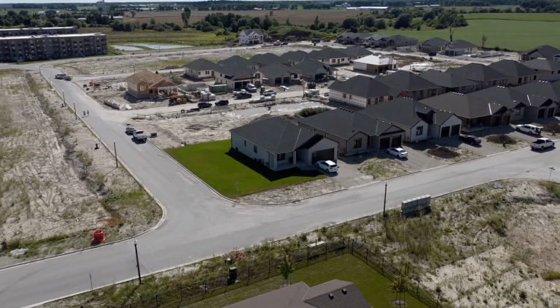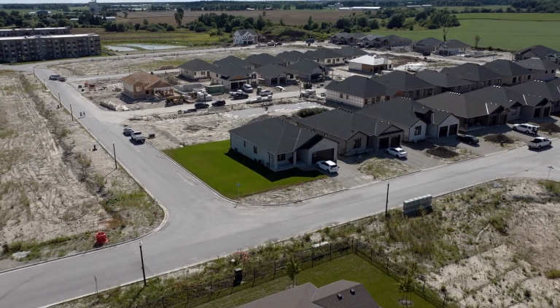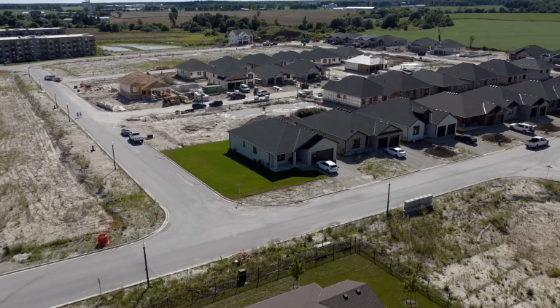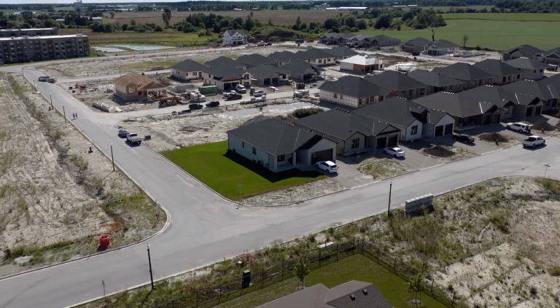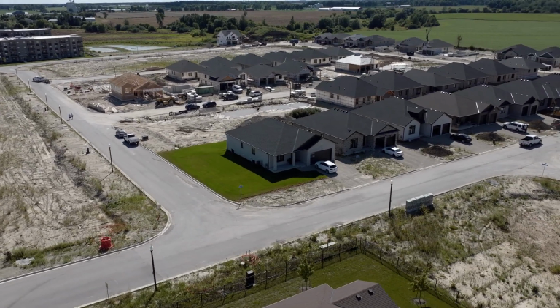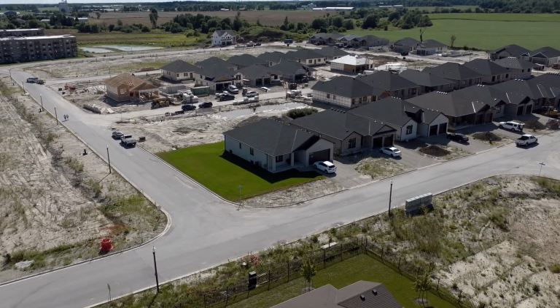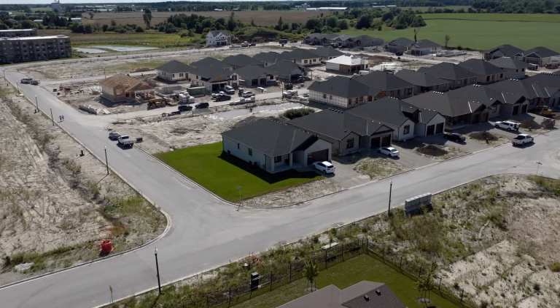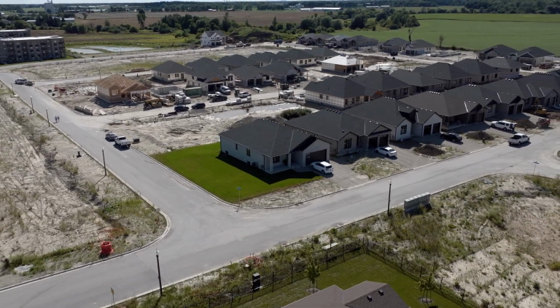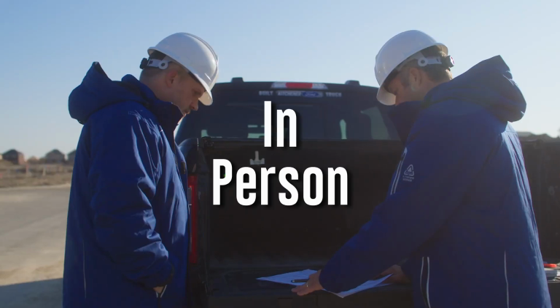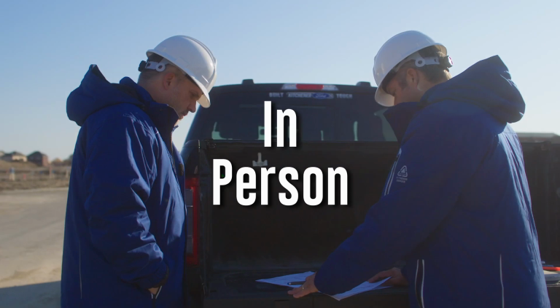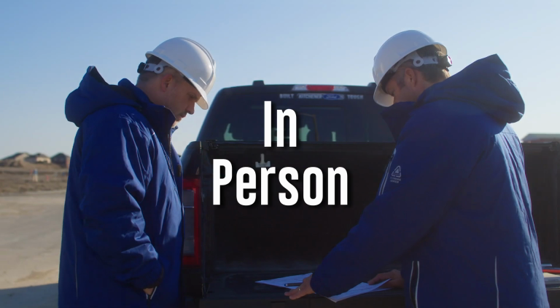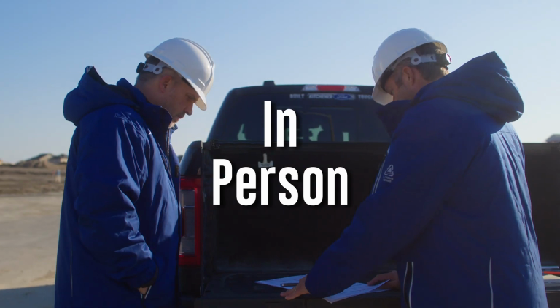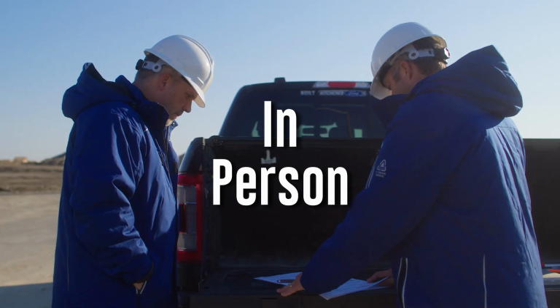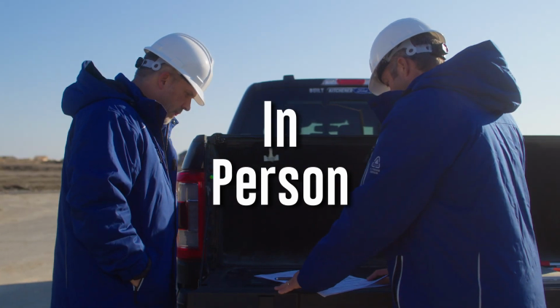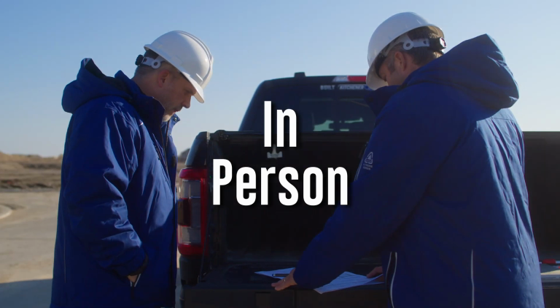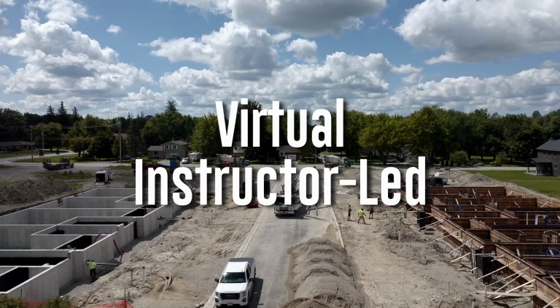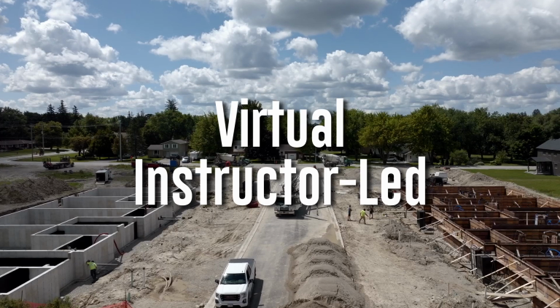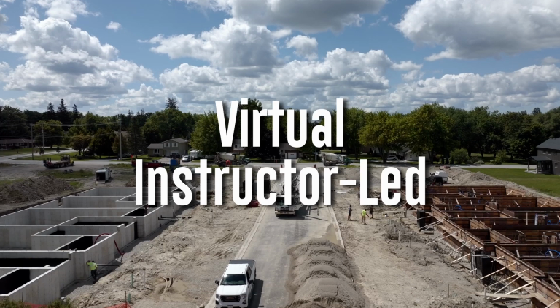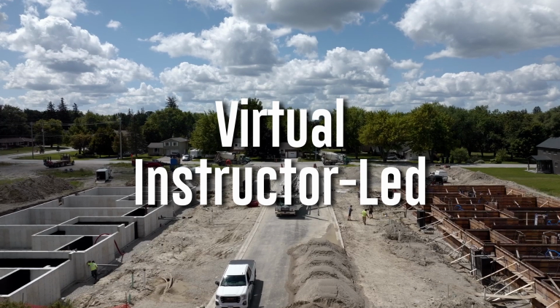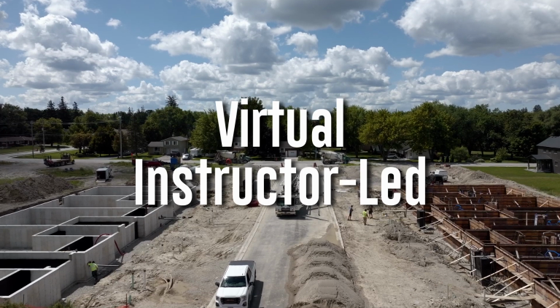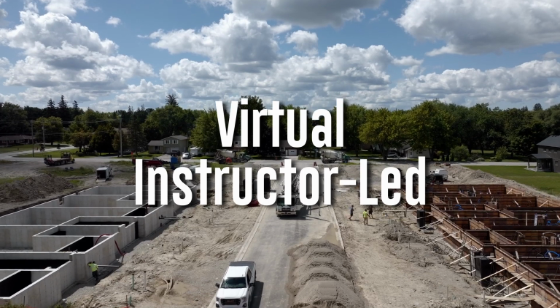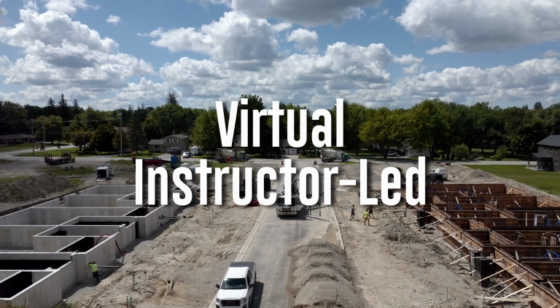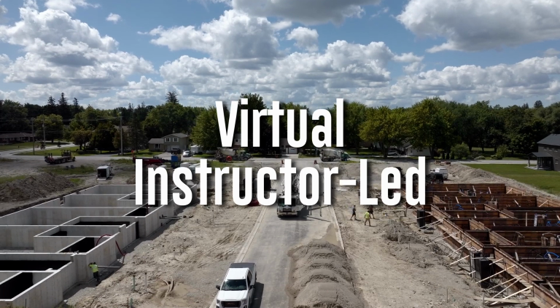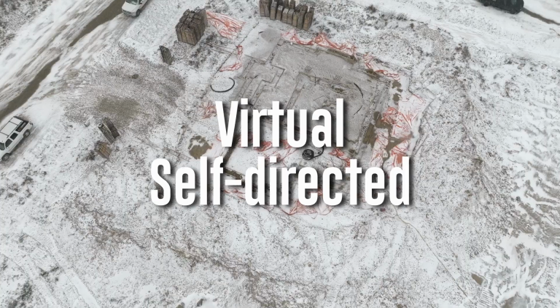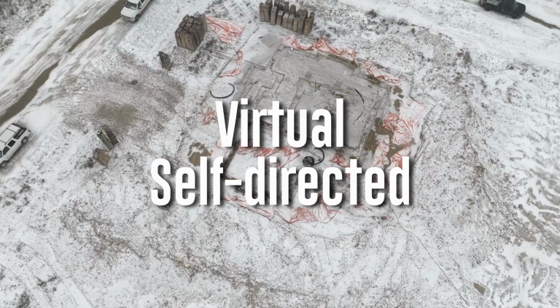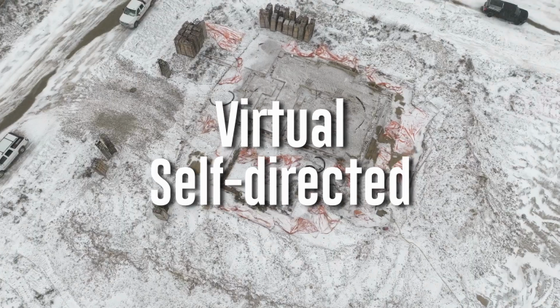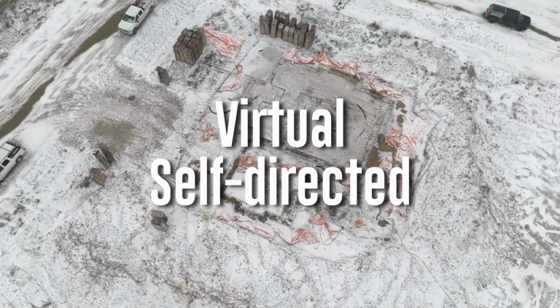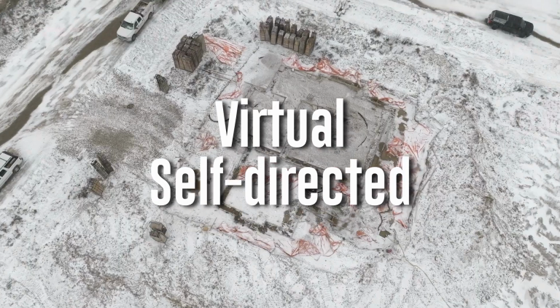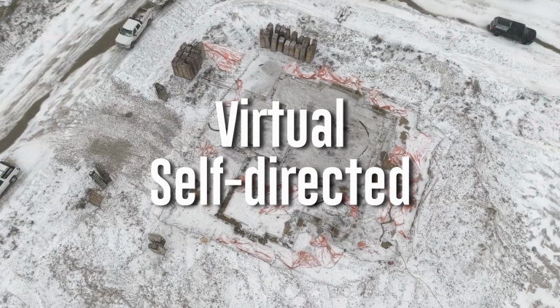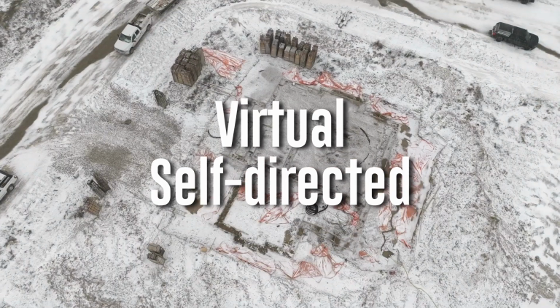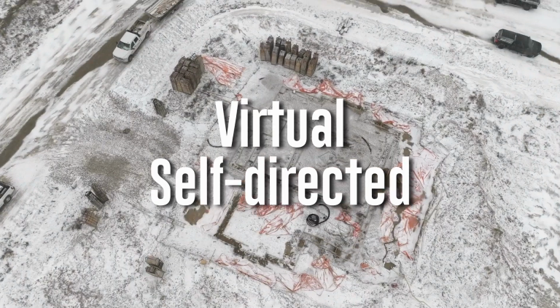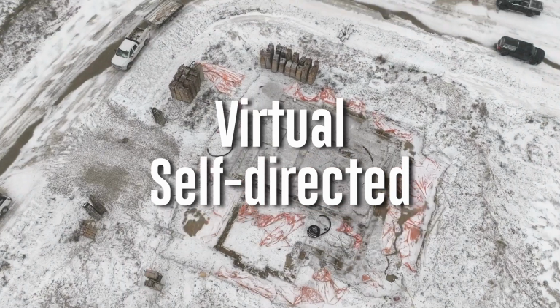This course will be offered in three formats: in-person, virtual instructor-led and virtual self-directed.